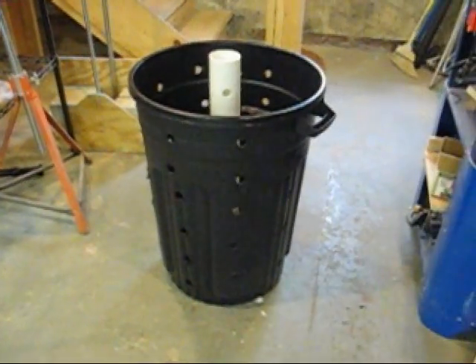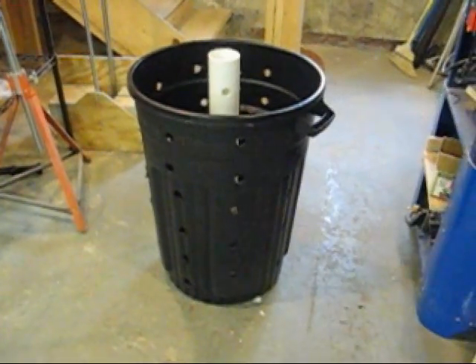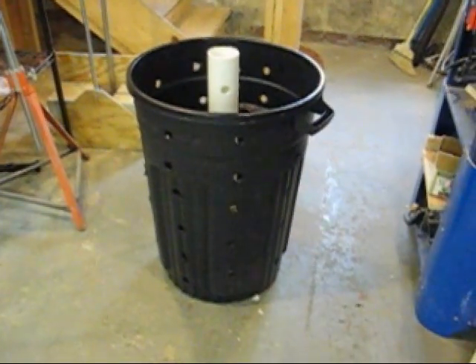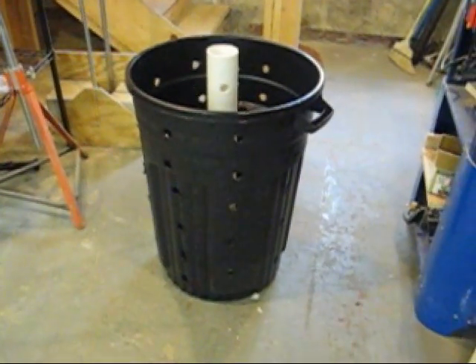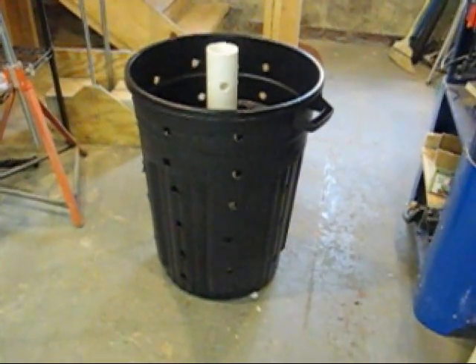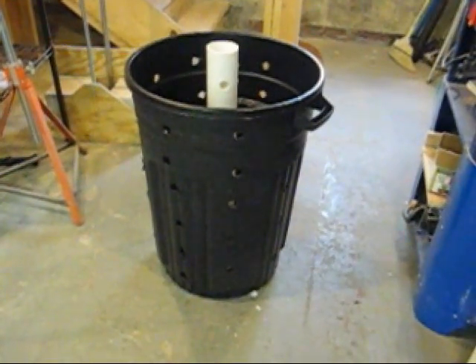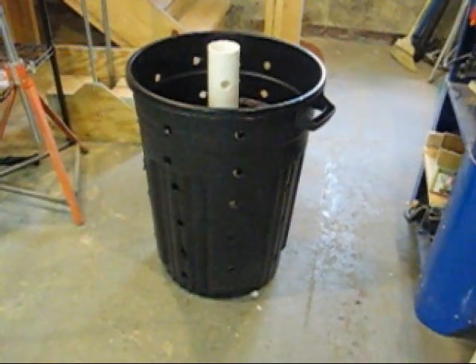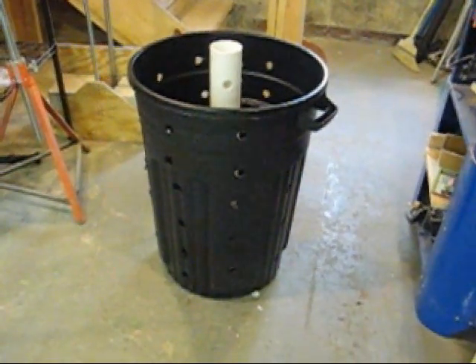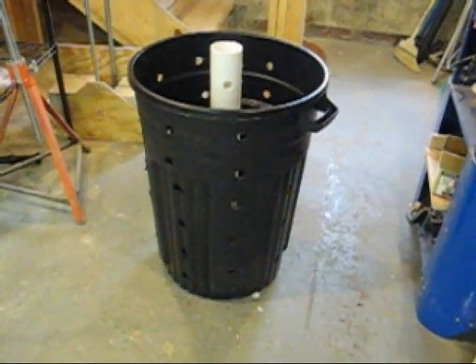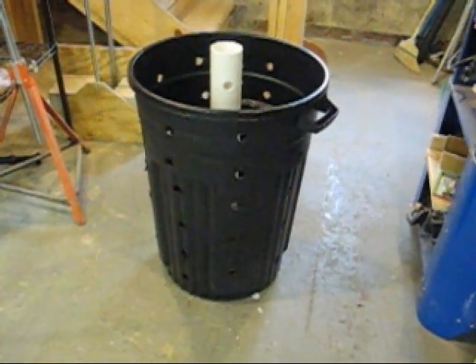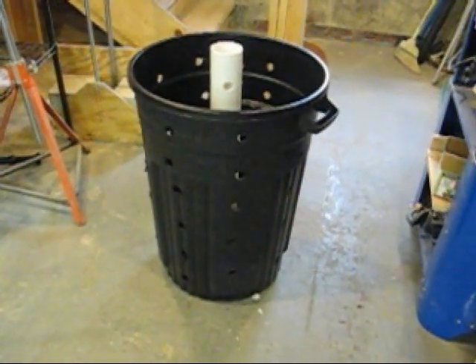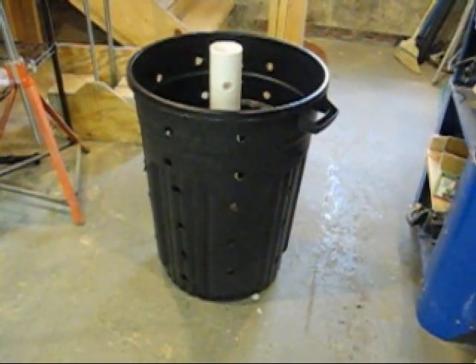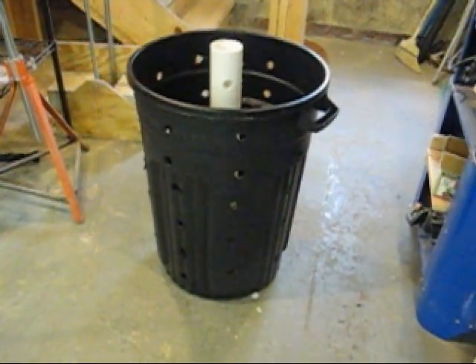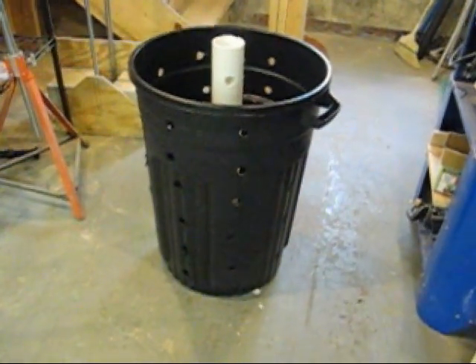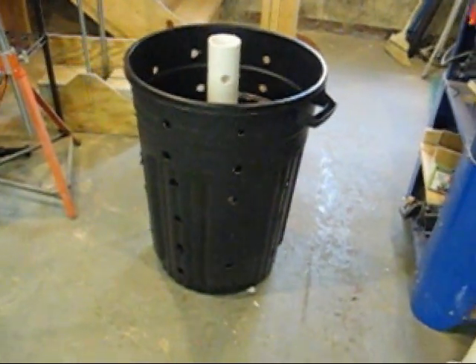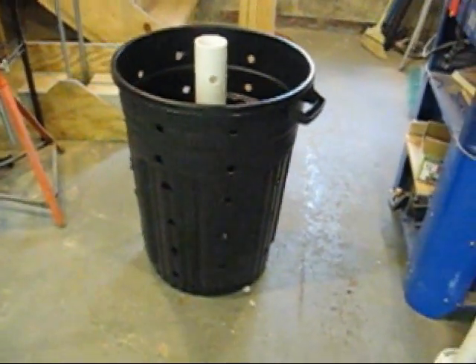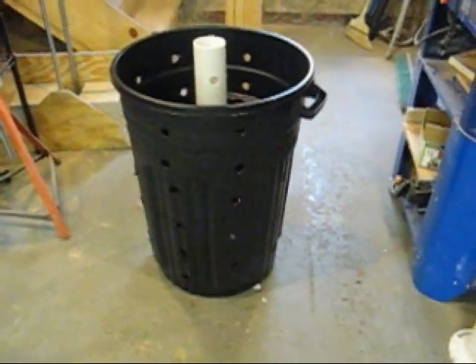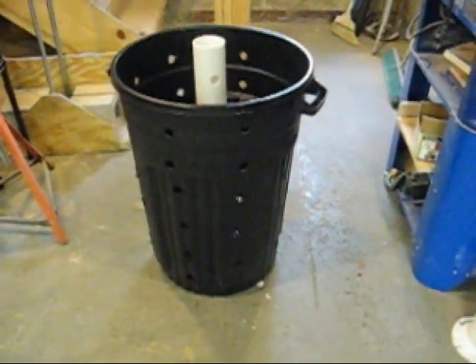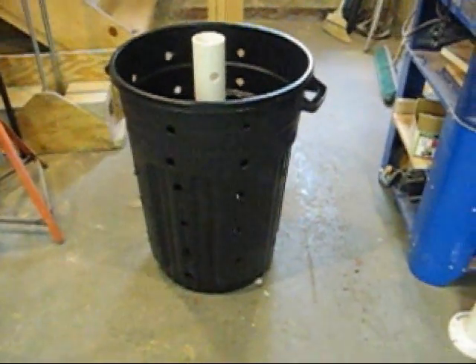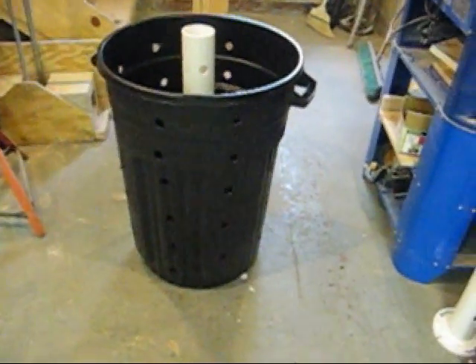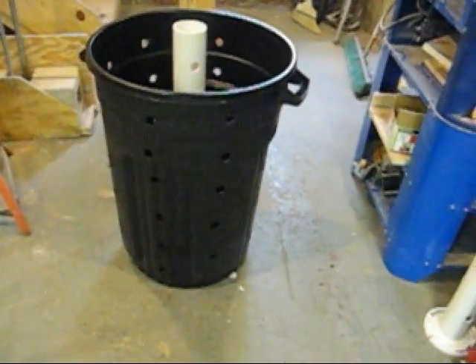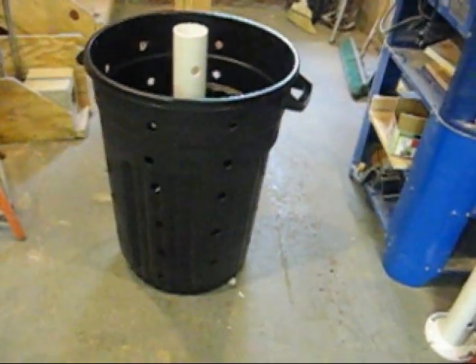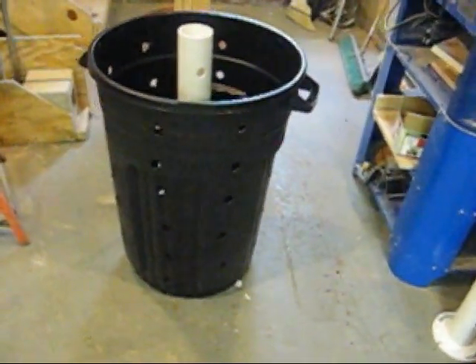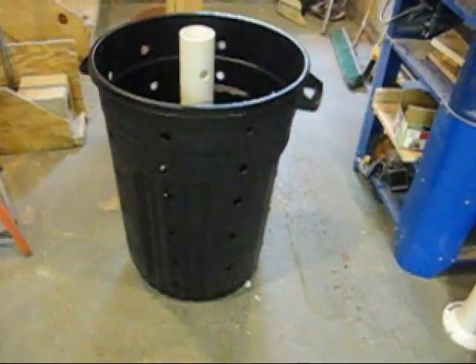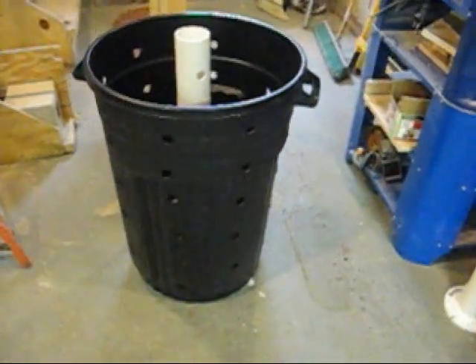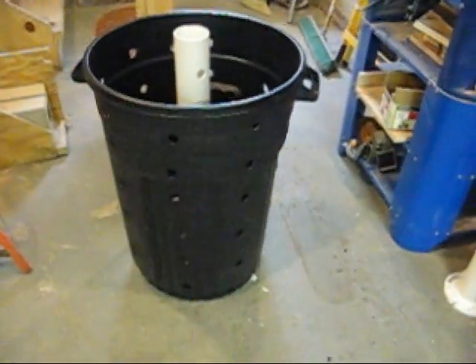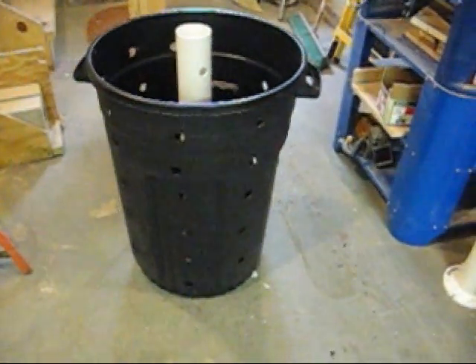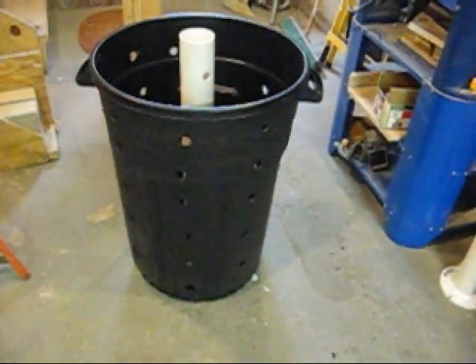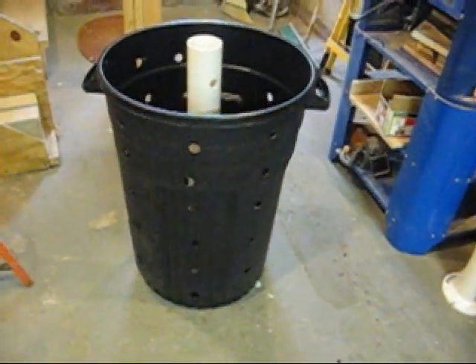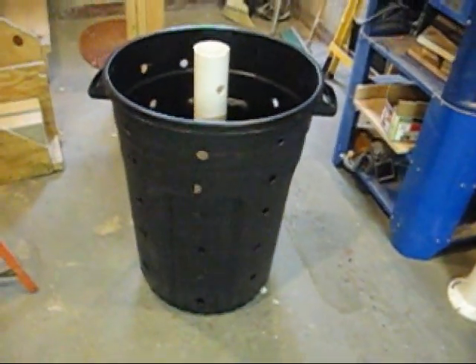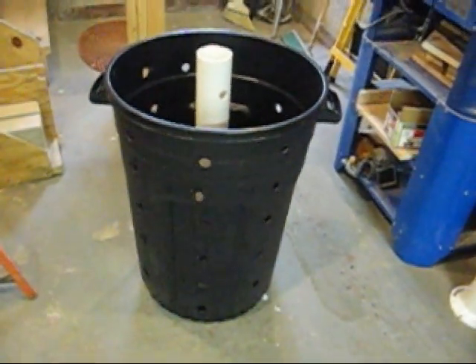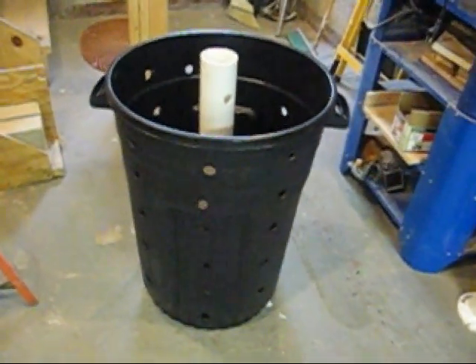Drill holes in the can small enough to keep the rock out and big enough to not clog. Do likewise with the PVC.